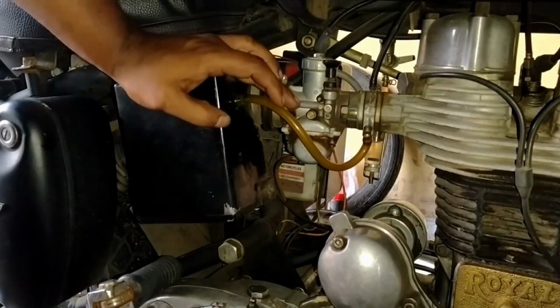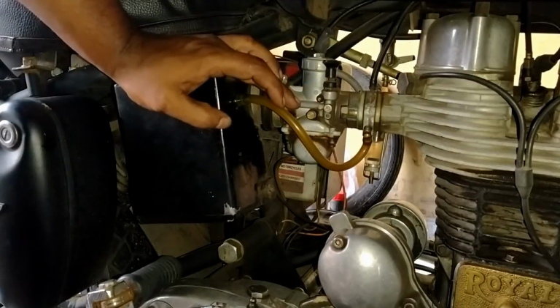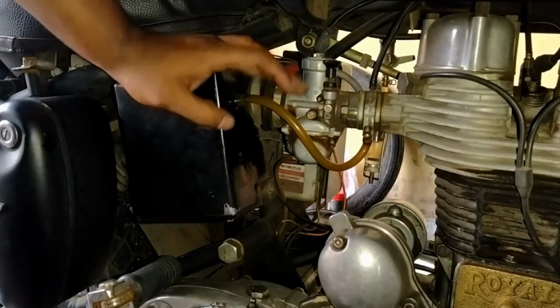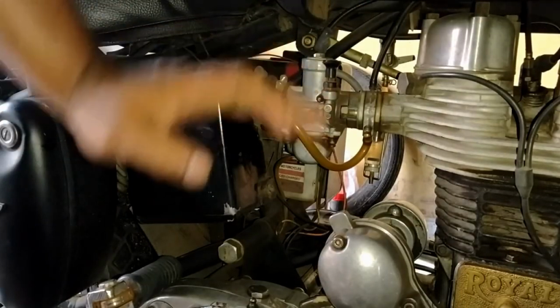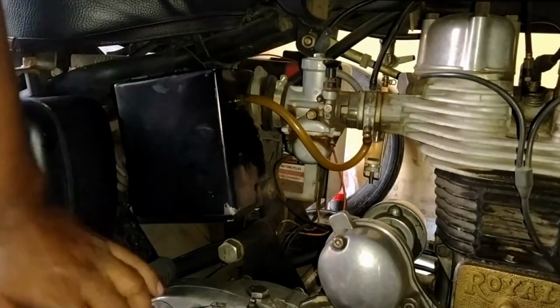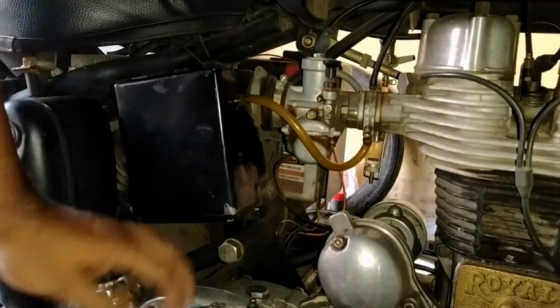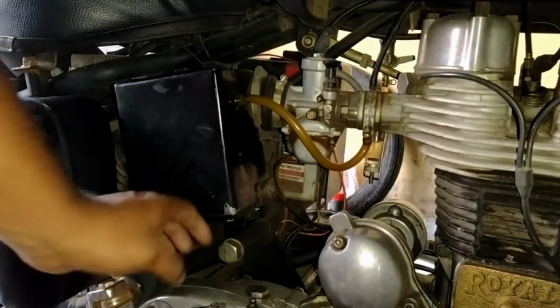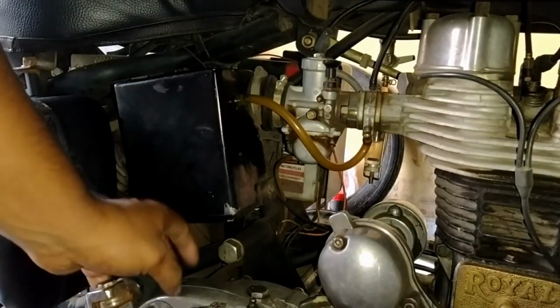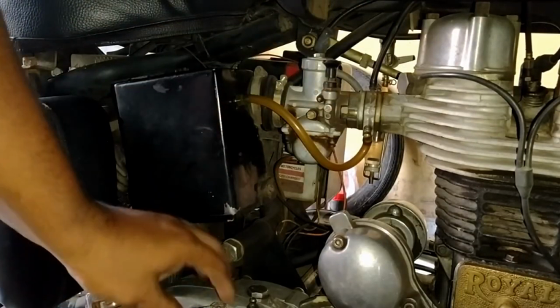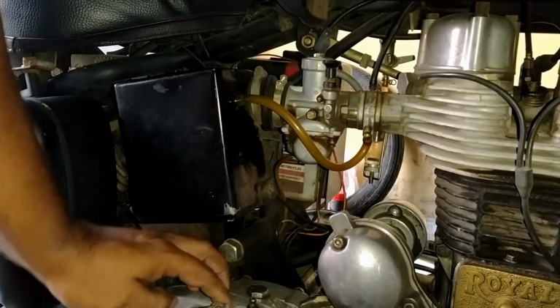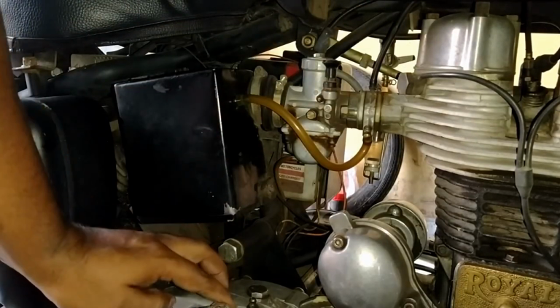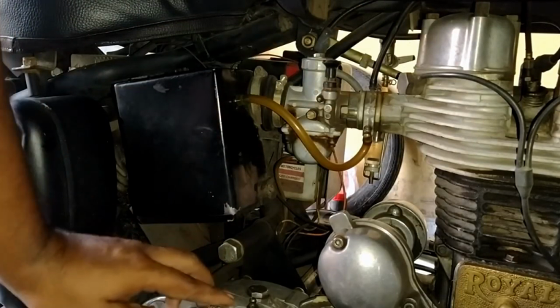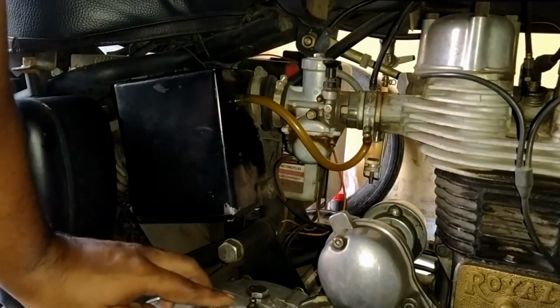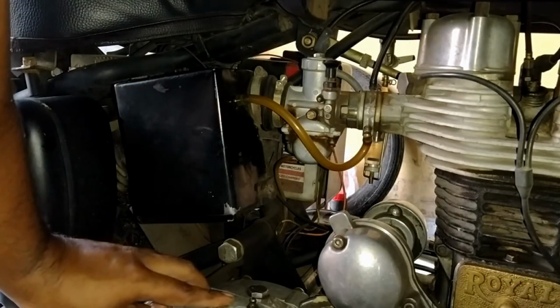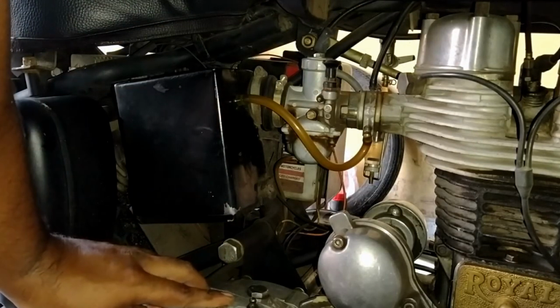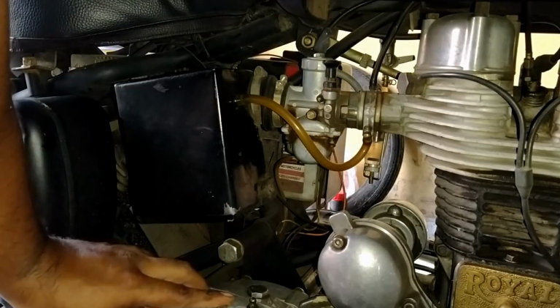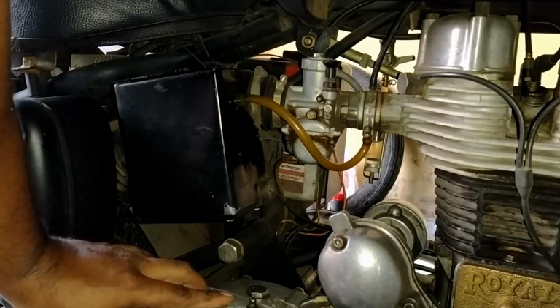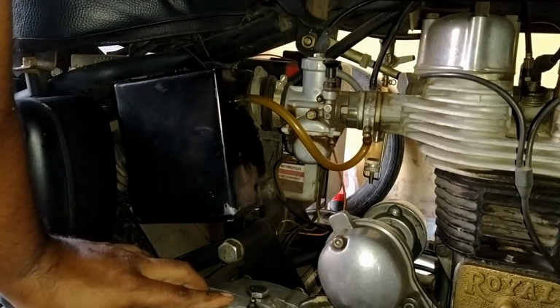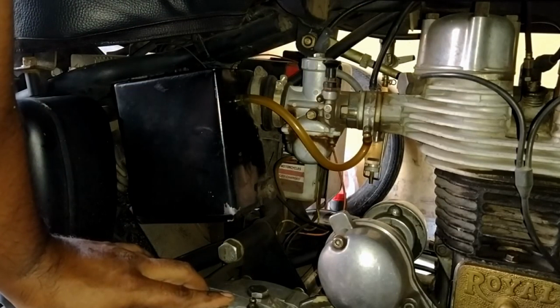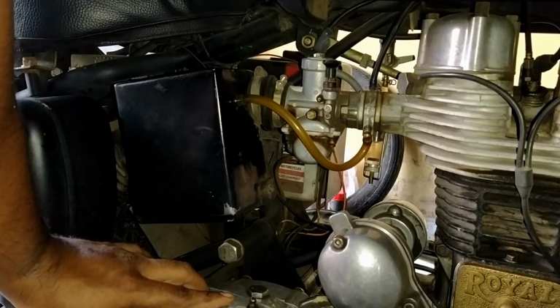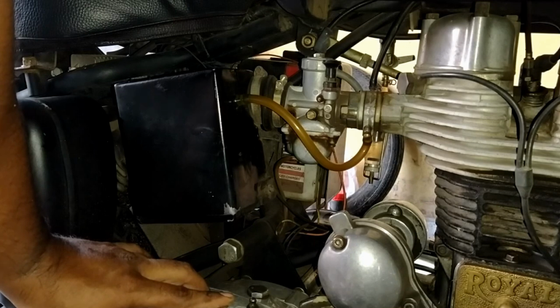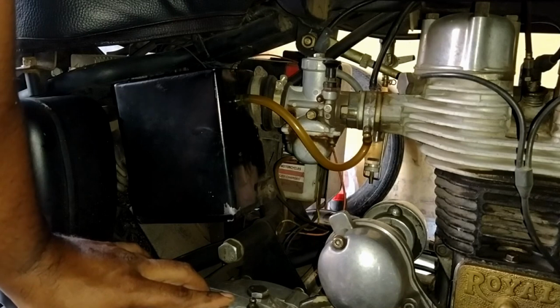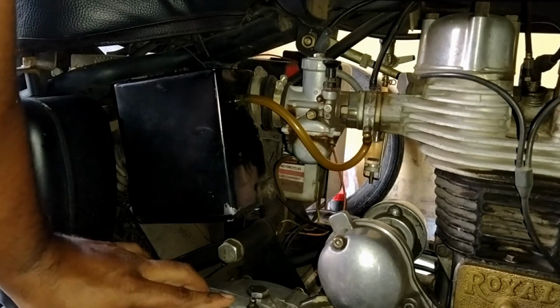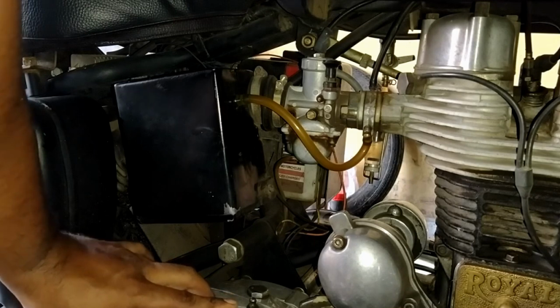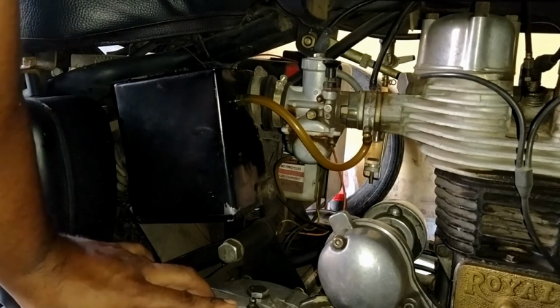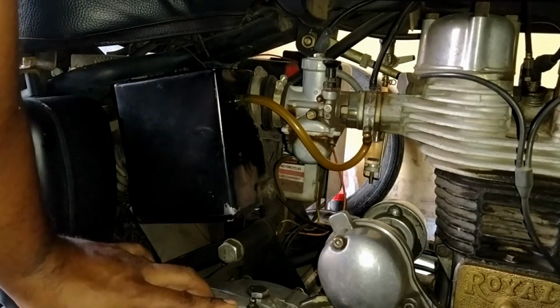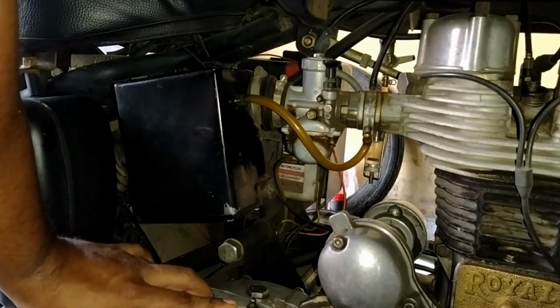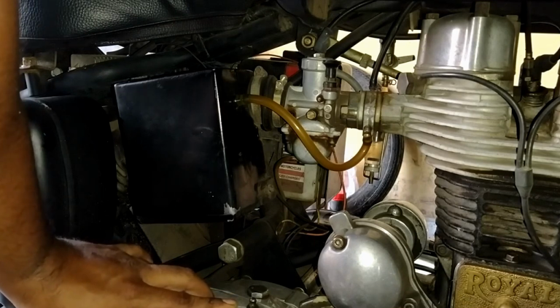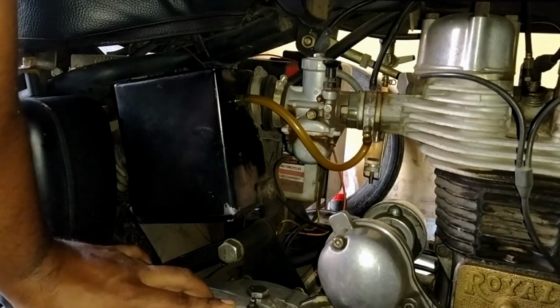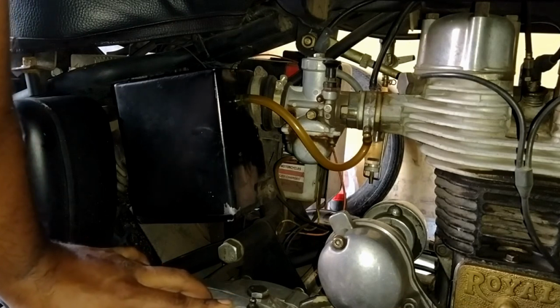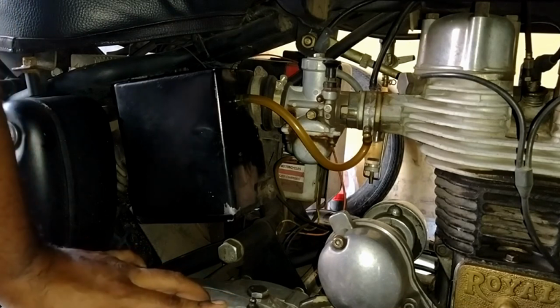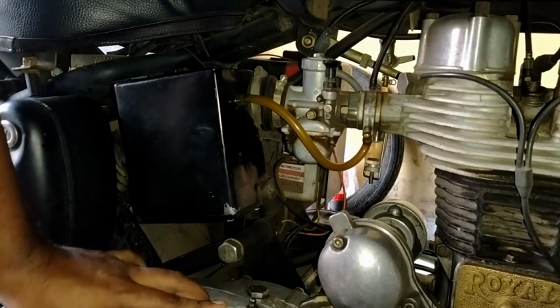The tuning should be done when the engine is hot, so we can start the engine and let it warm up.